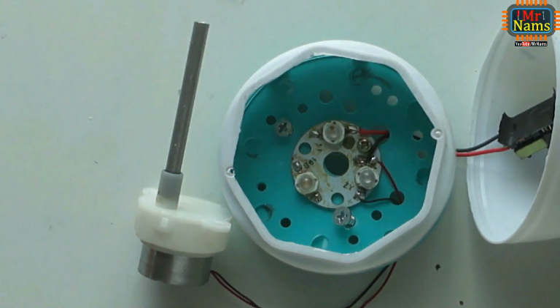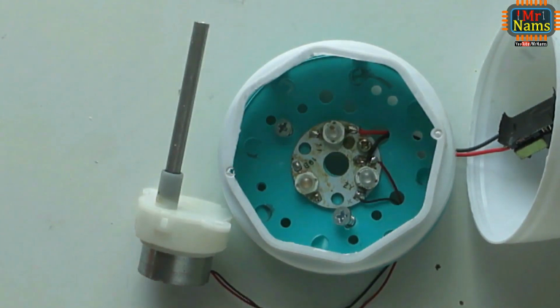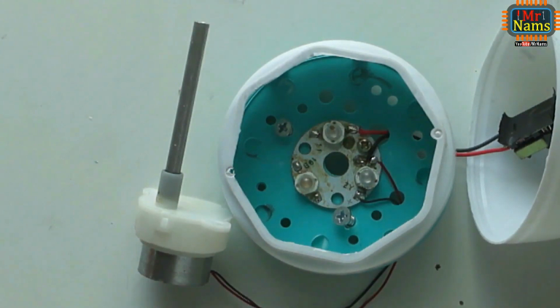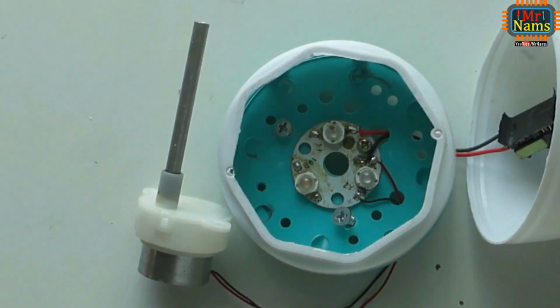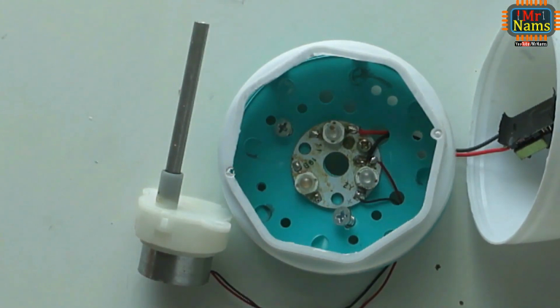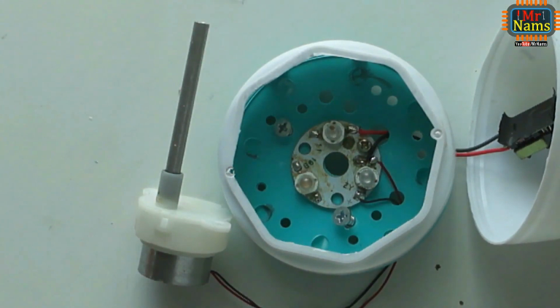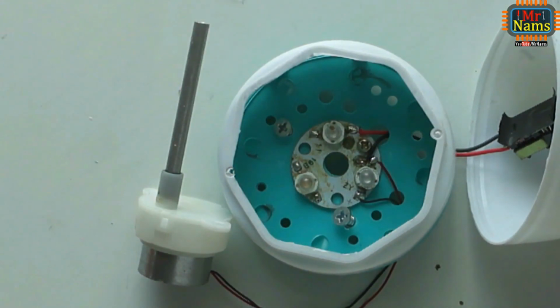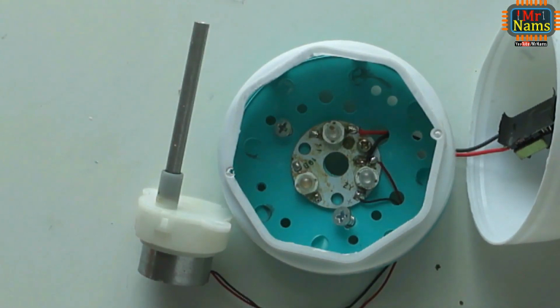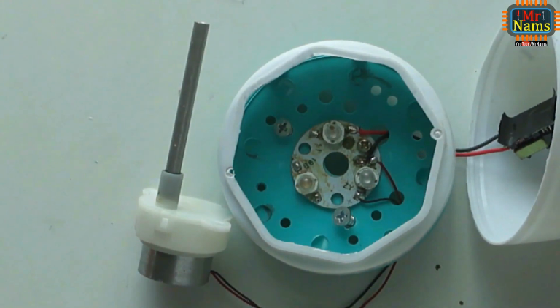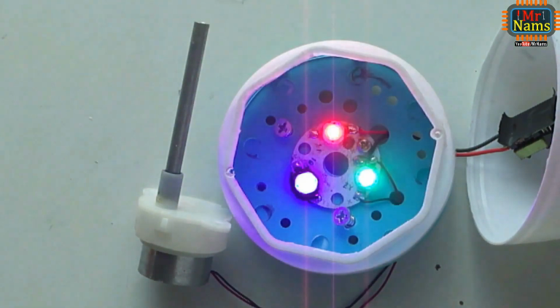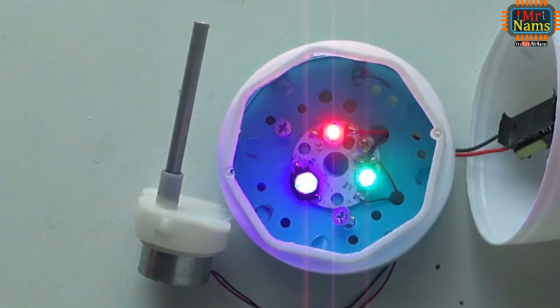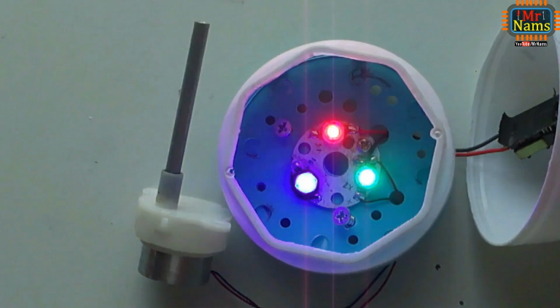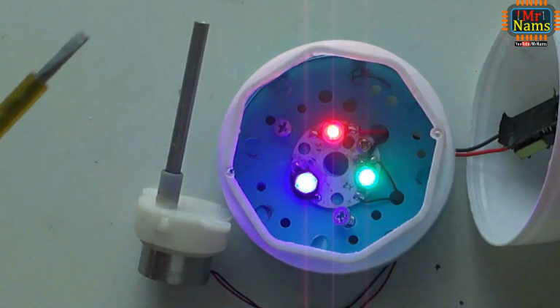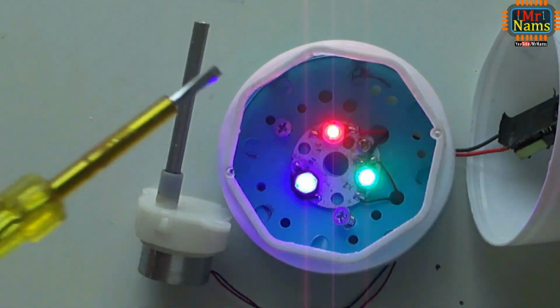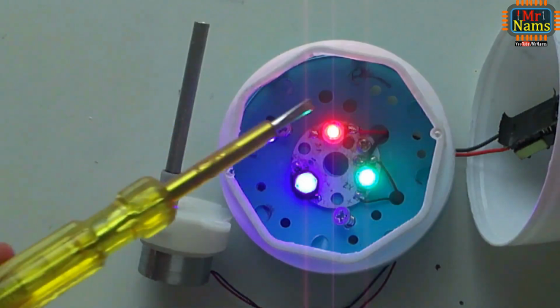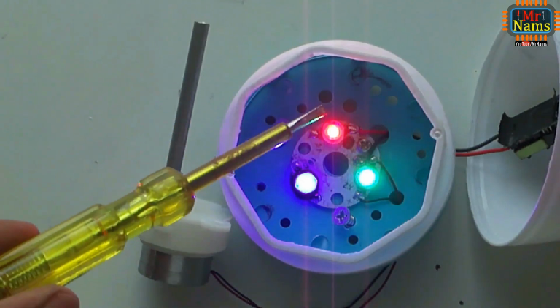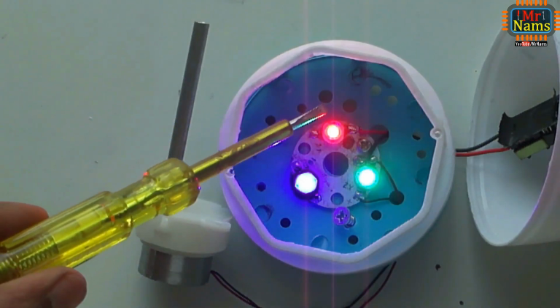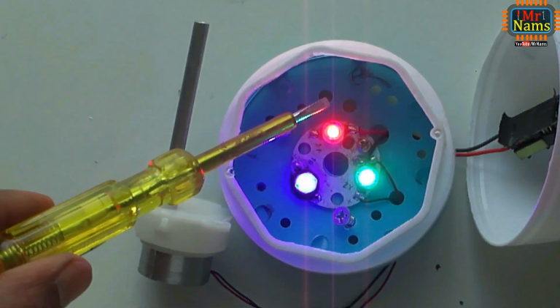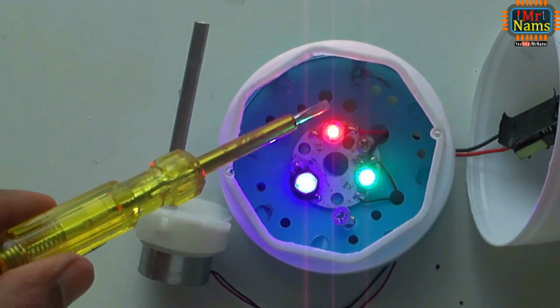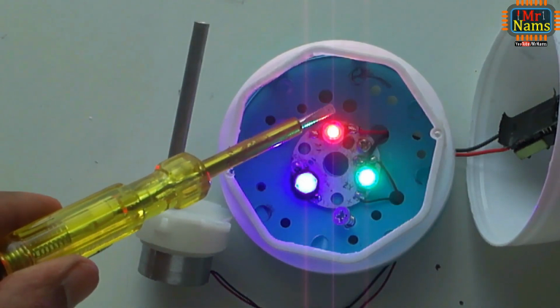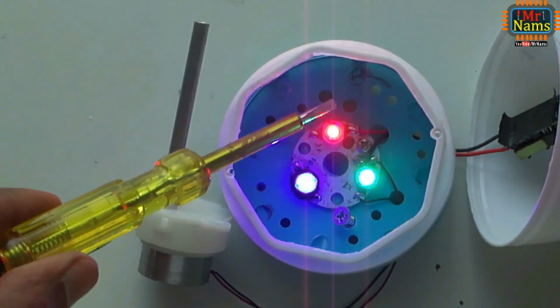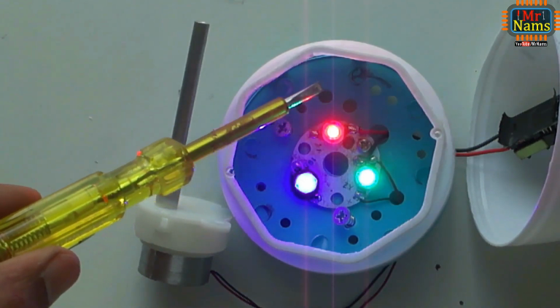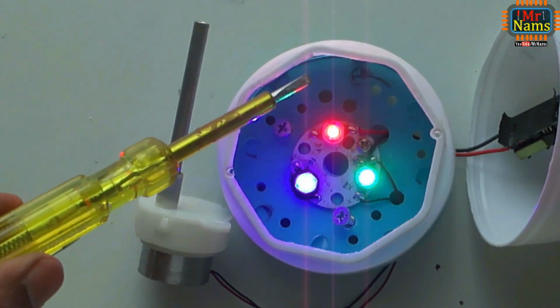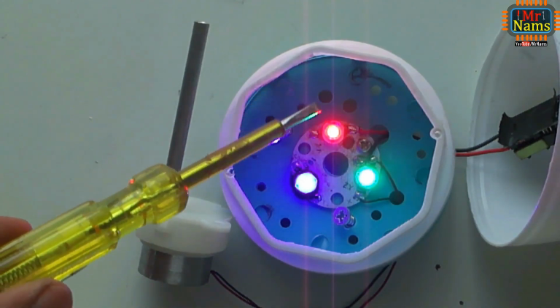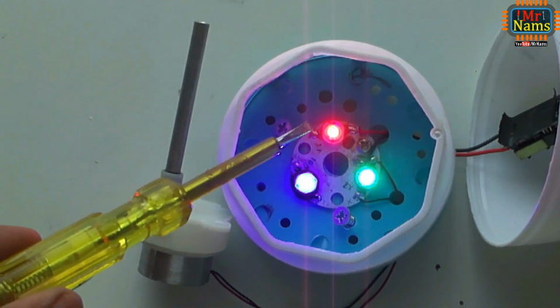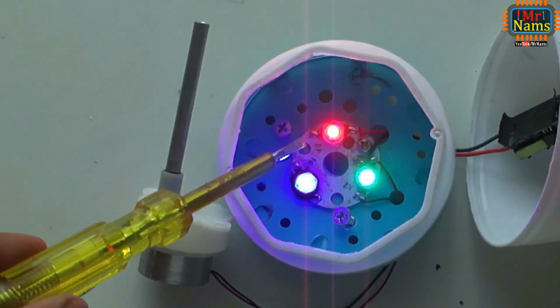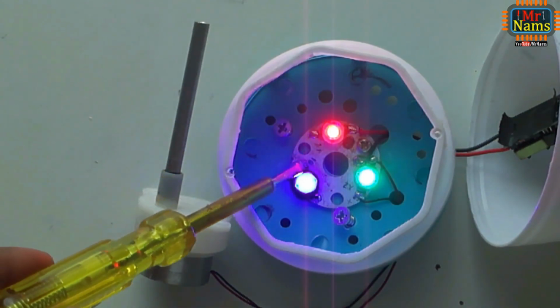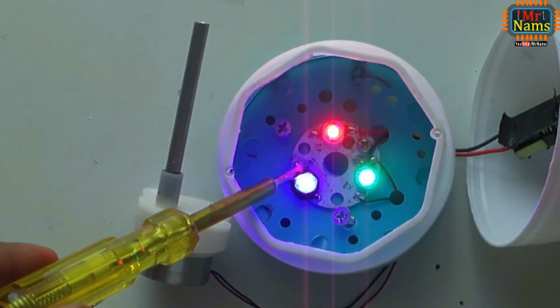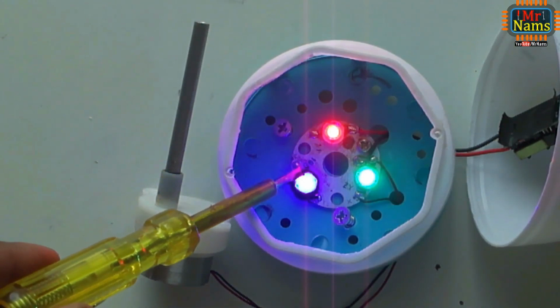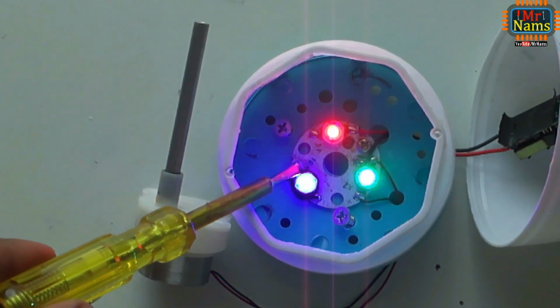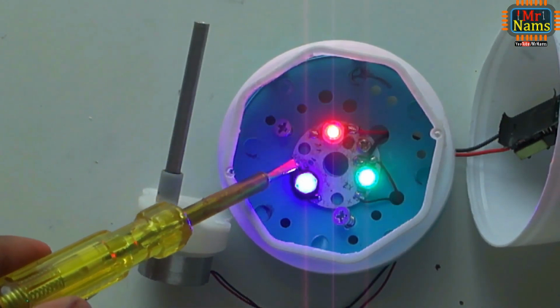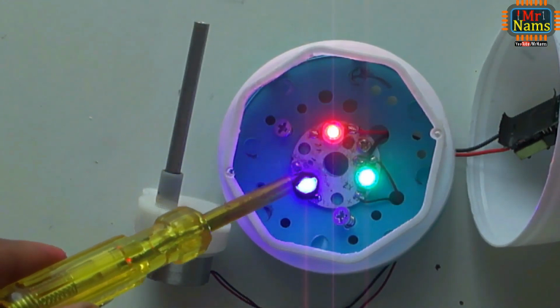Let's see a live demo. See the red, blue, and green LEDs.